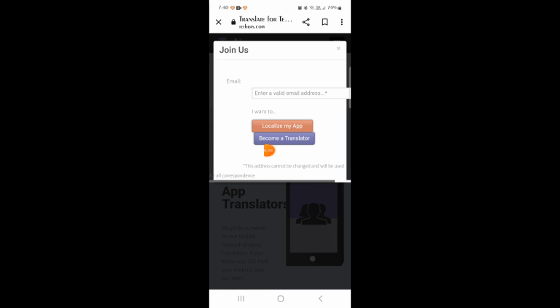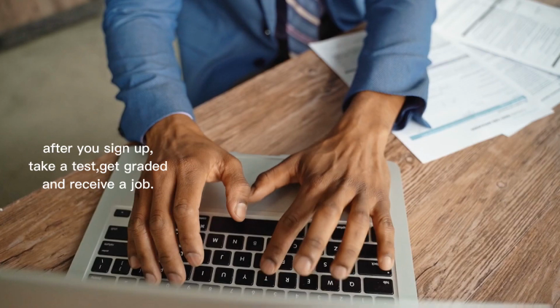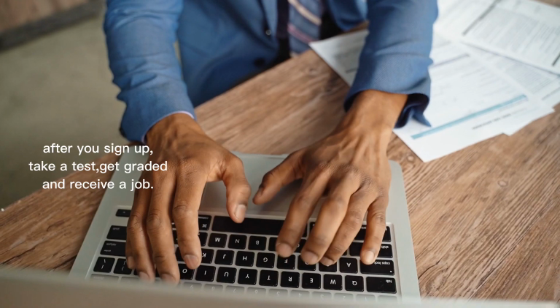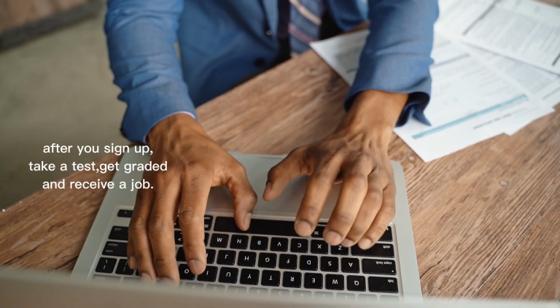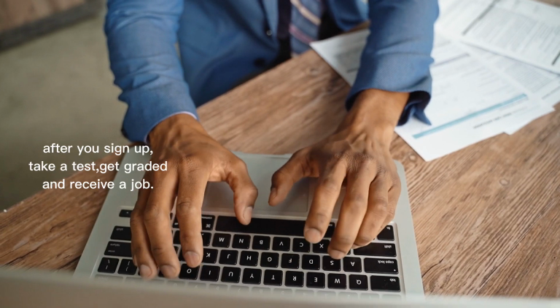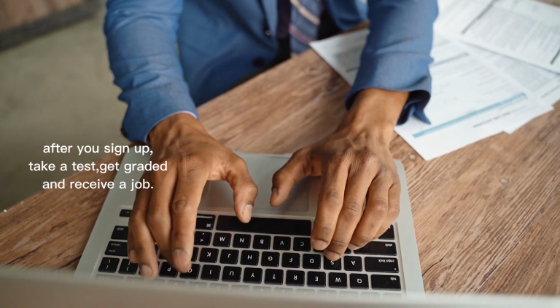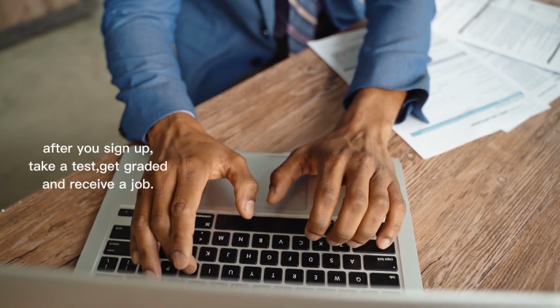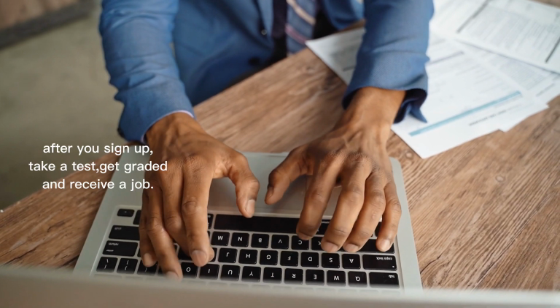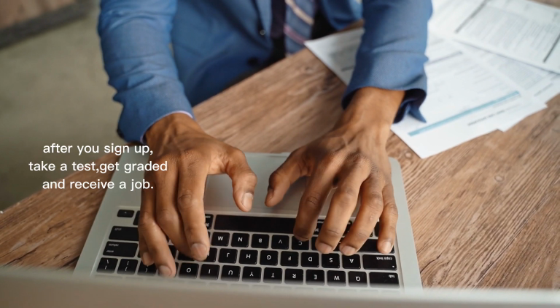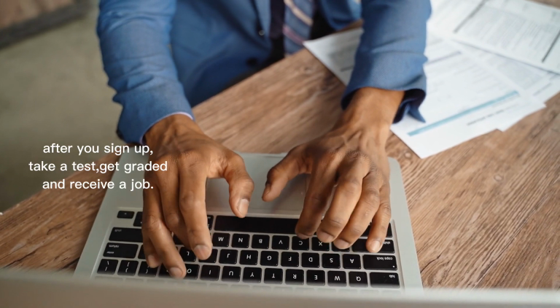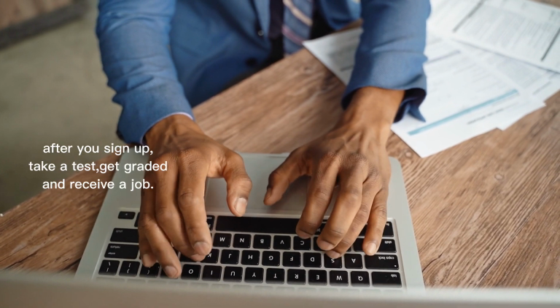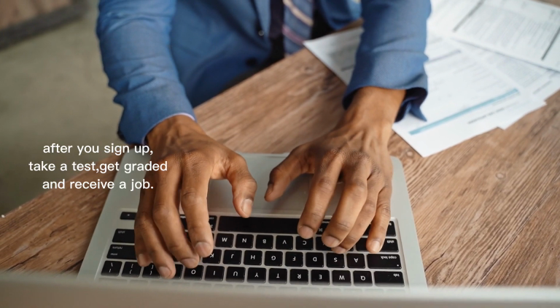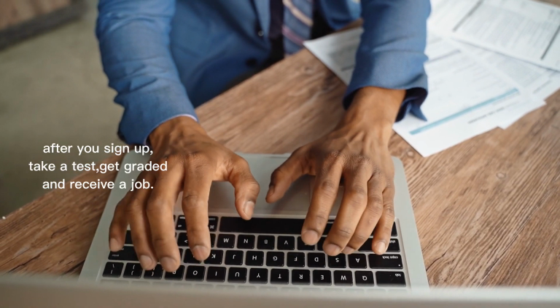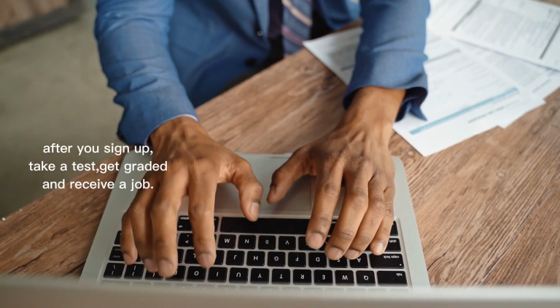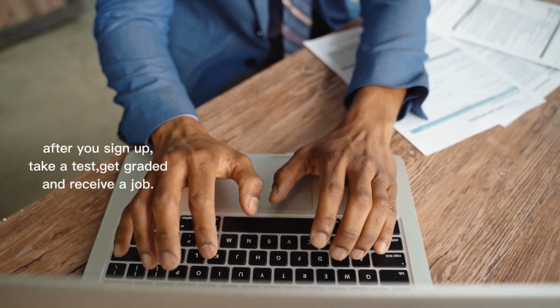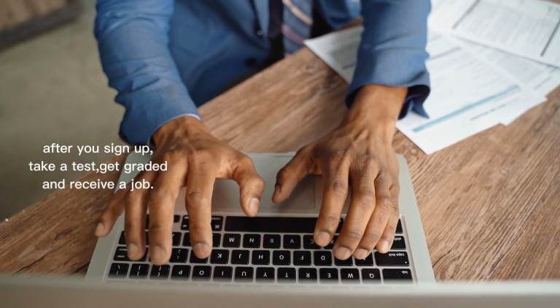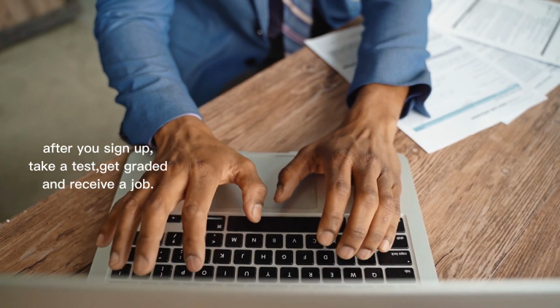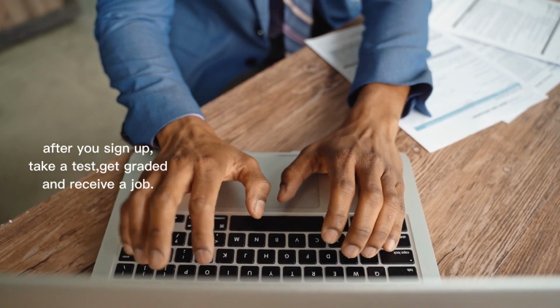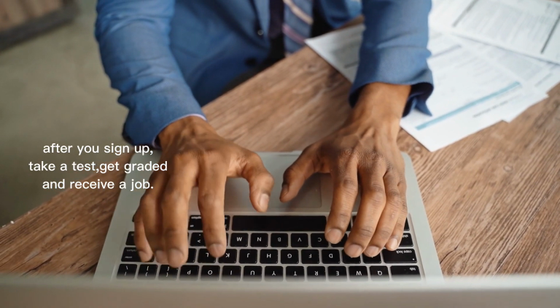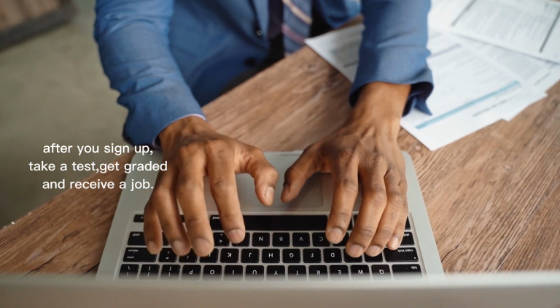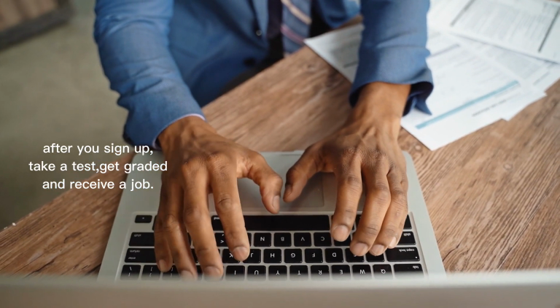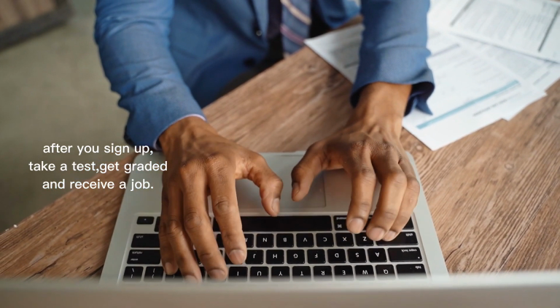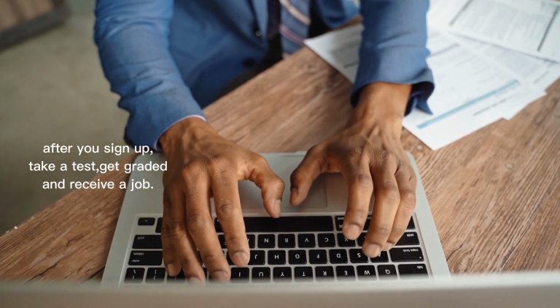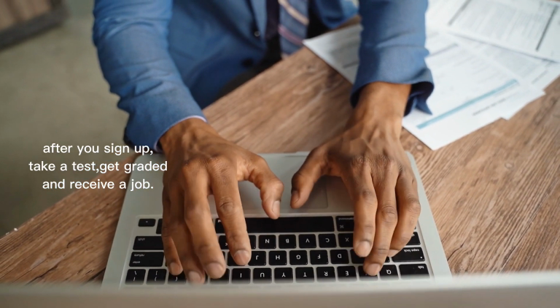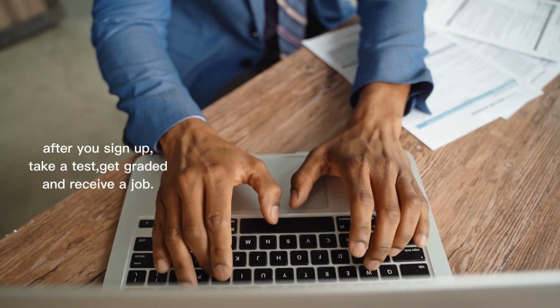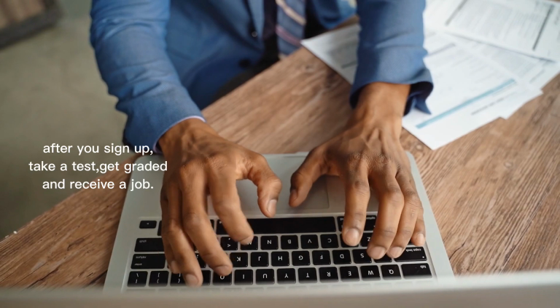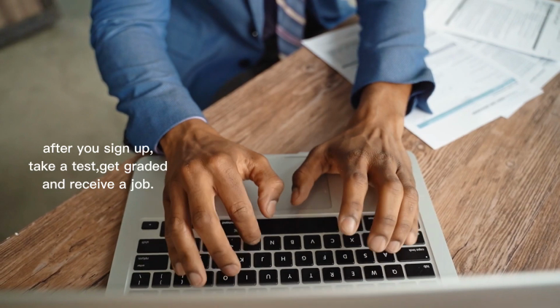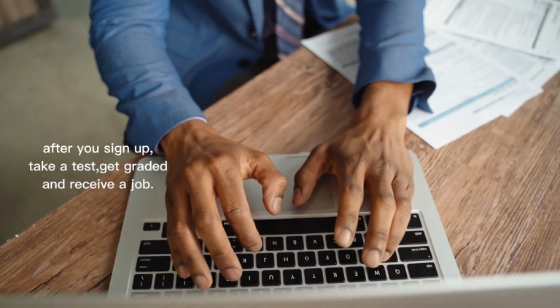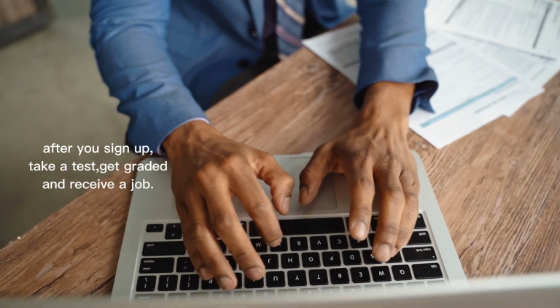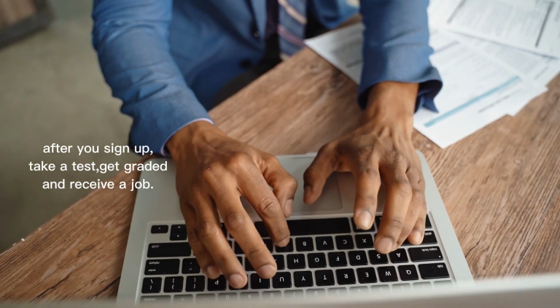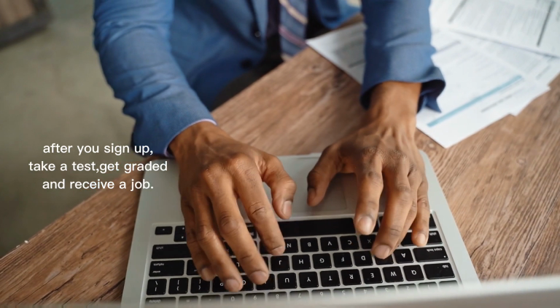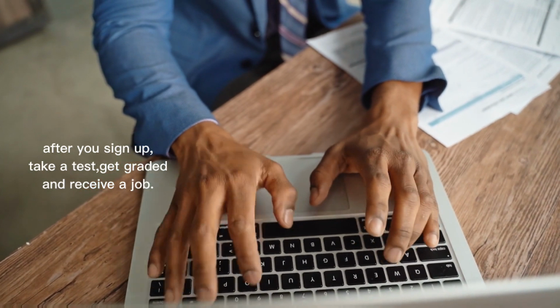After you sign up, take a test, get graded, and receive a job.